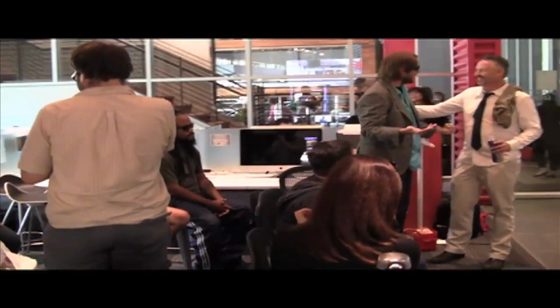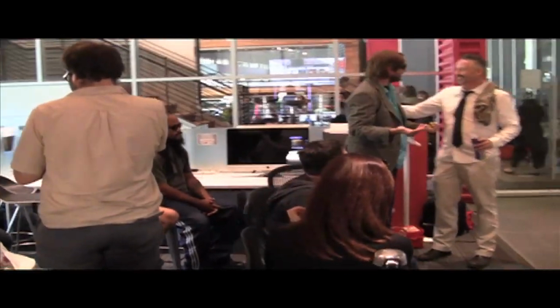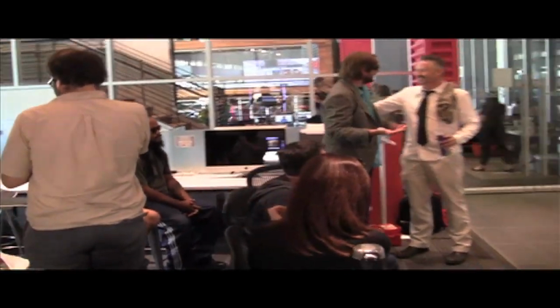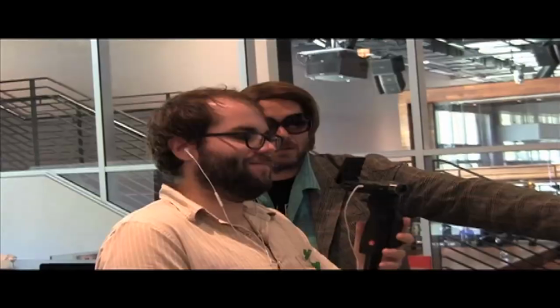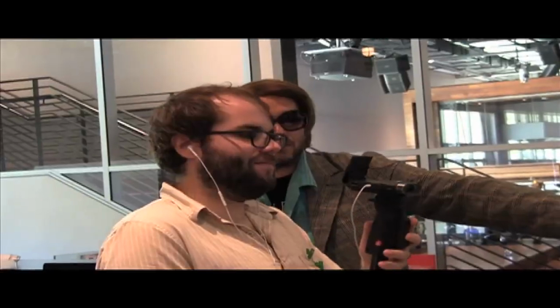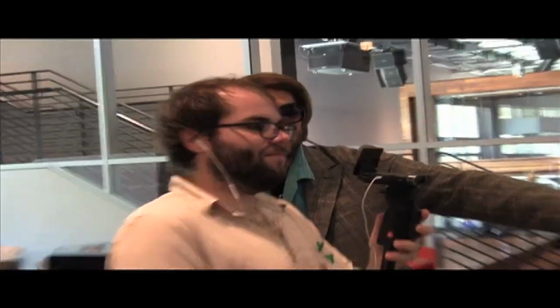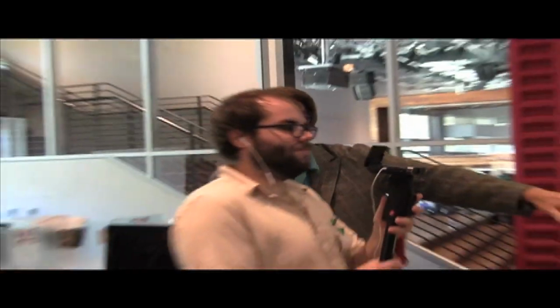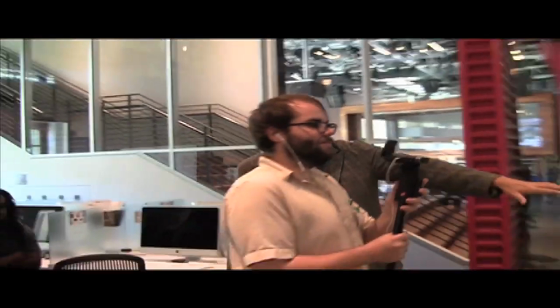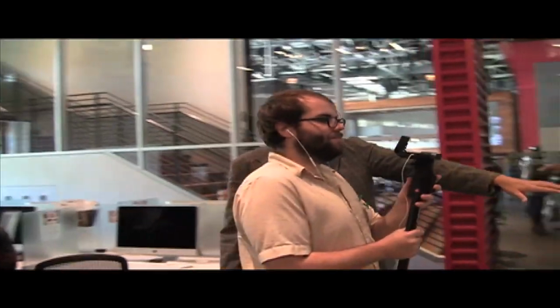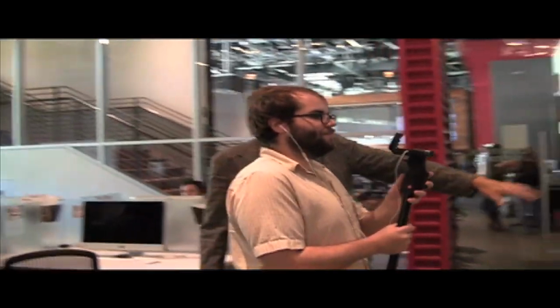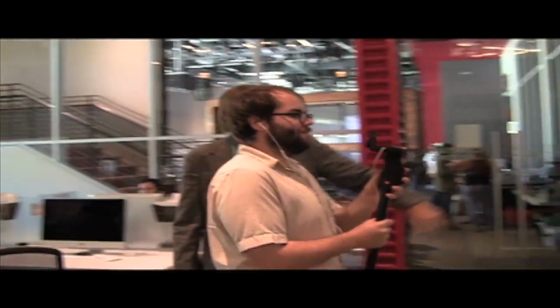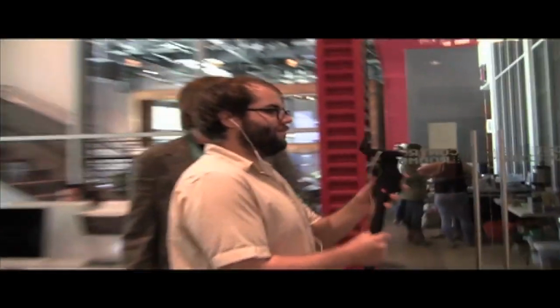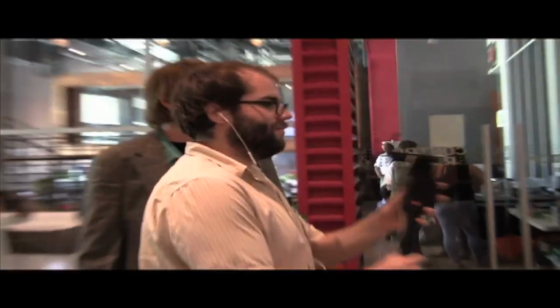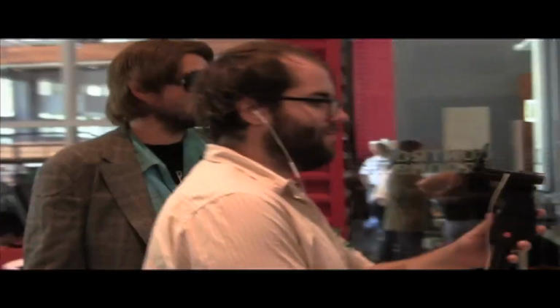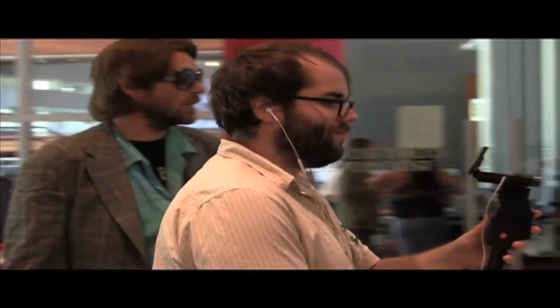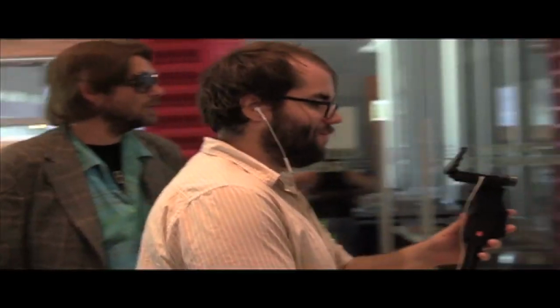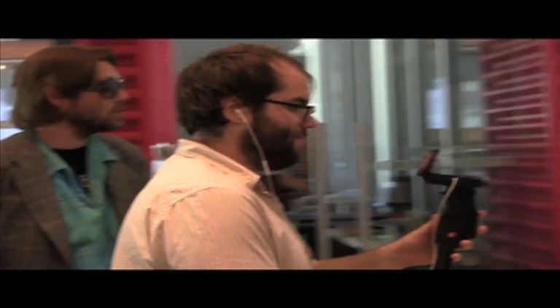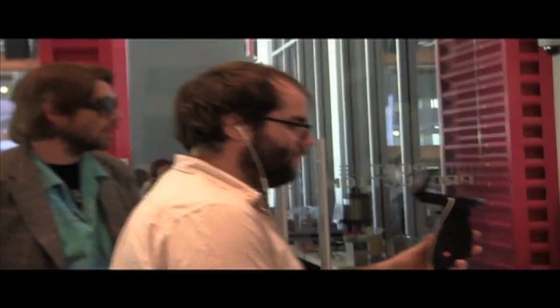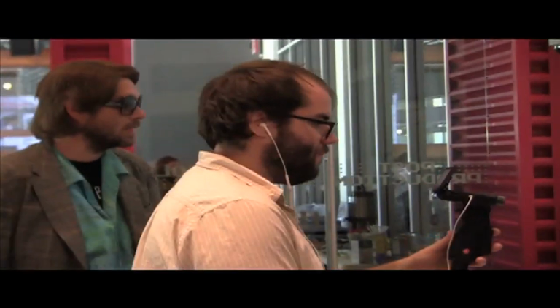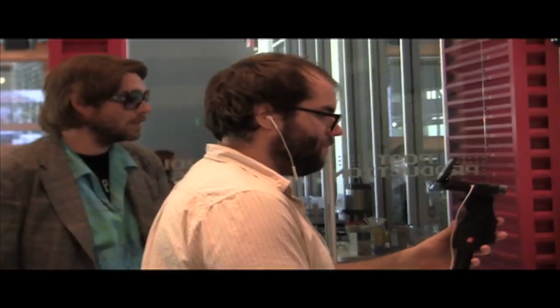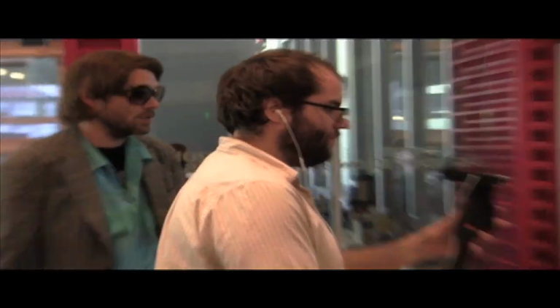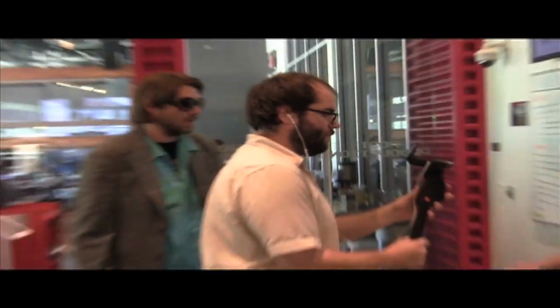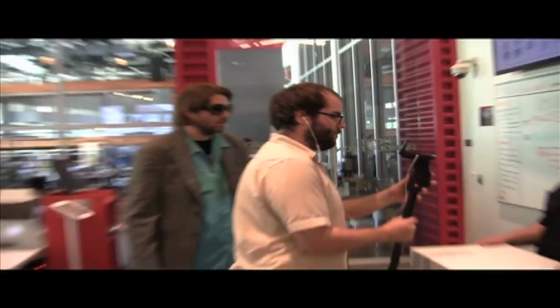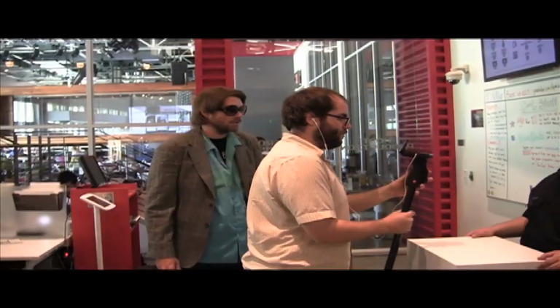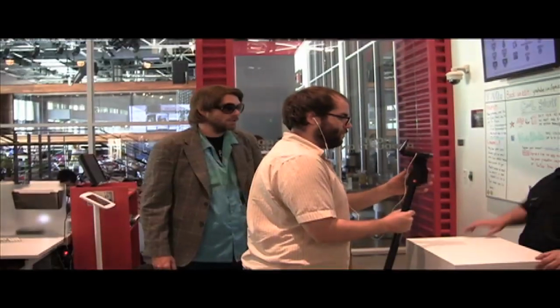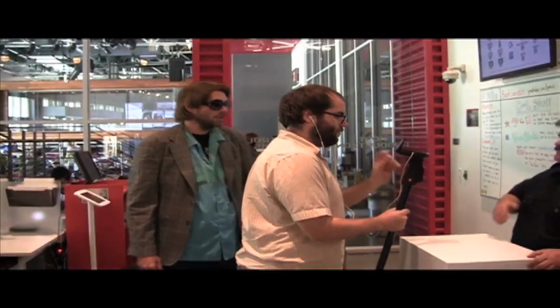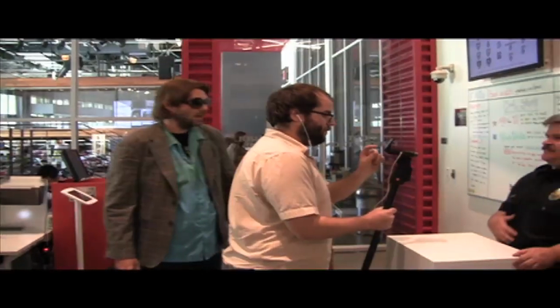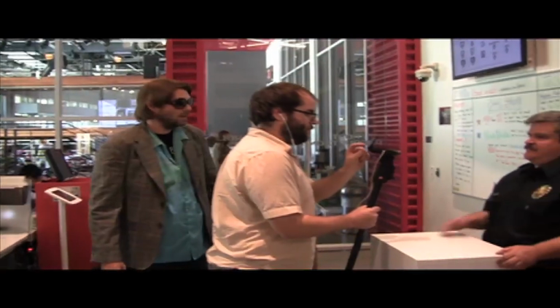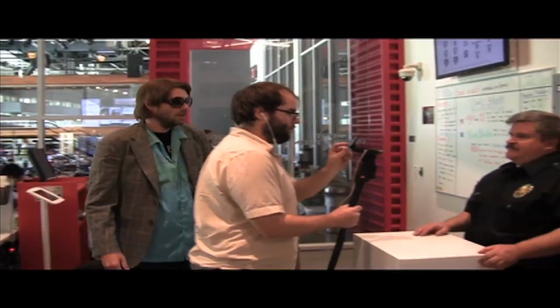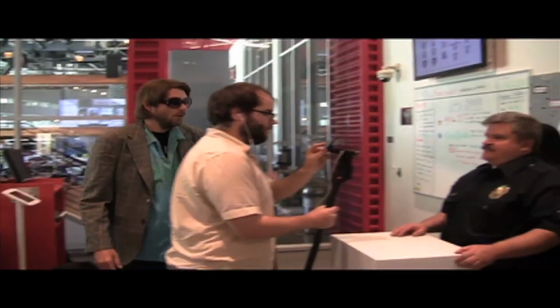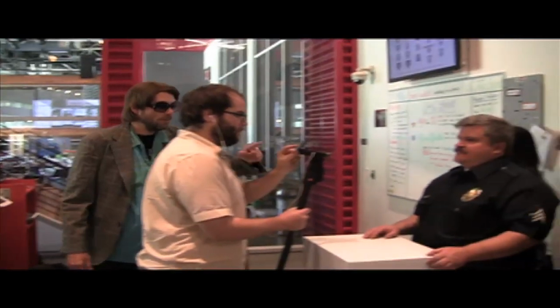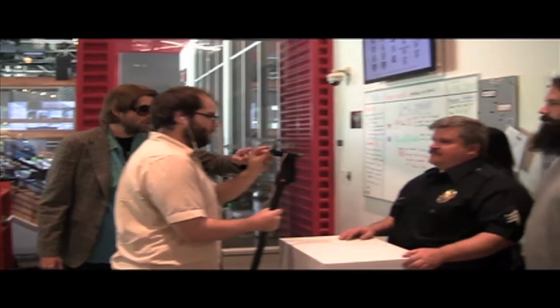We had such a blast putting together Honey Badger P.I. A lot of it was shot at YouTube Space L.A. I just love this place!